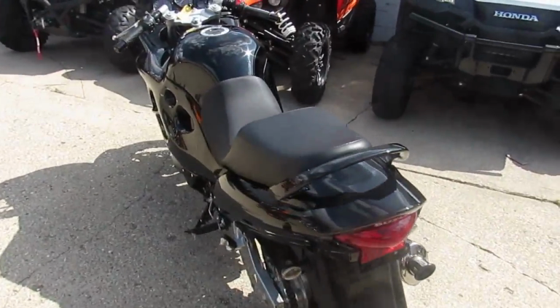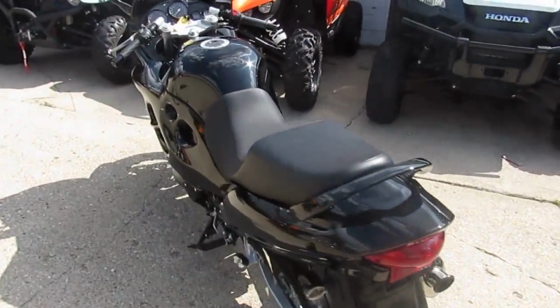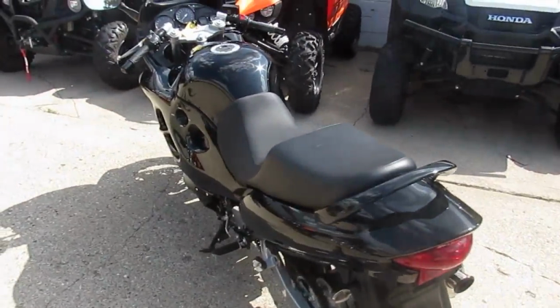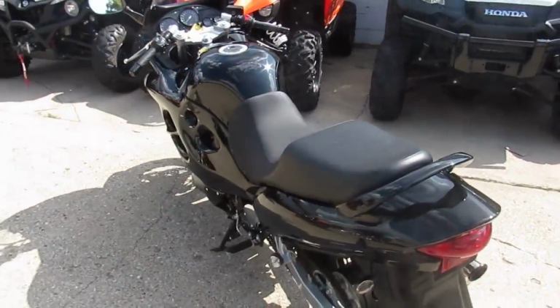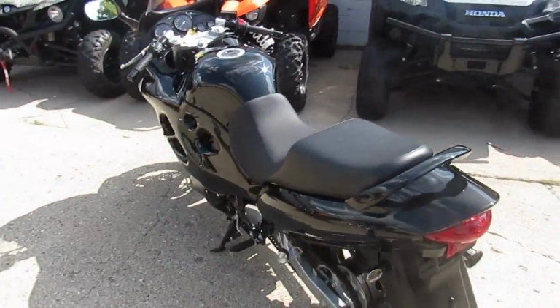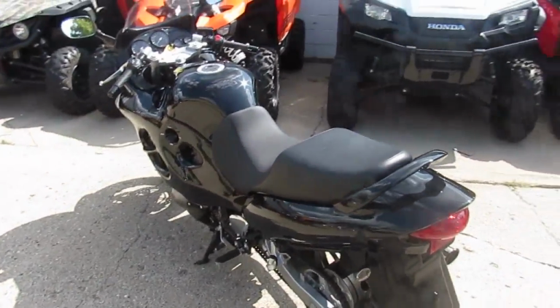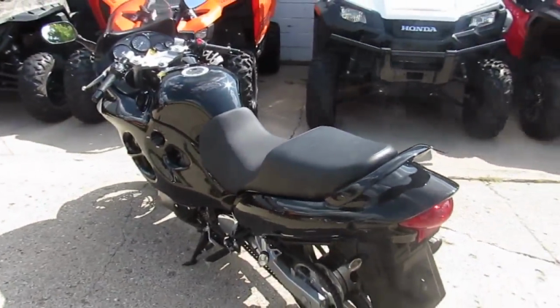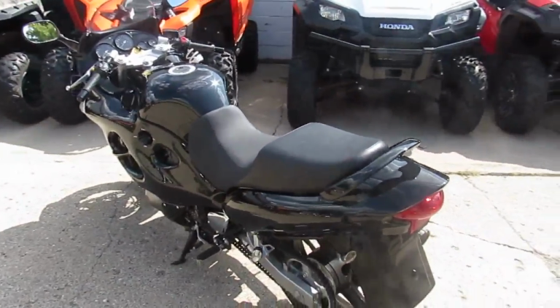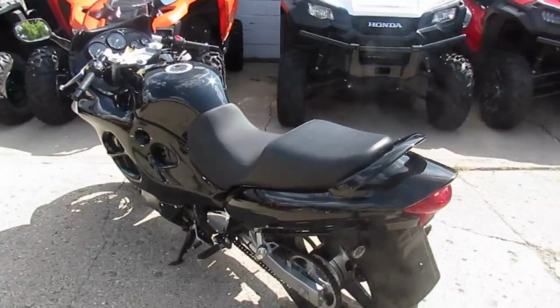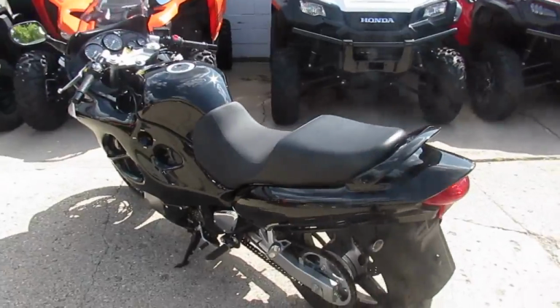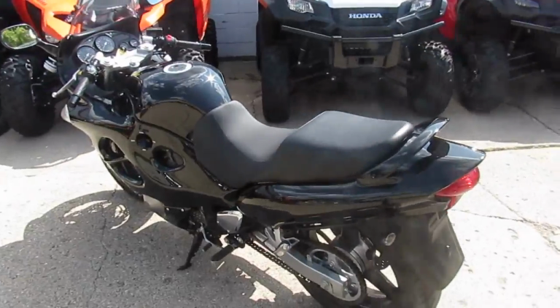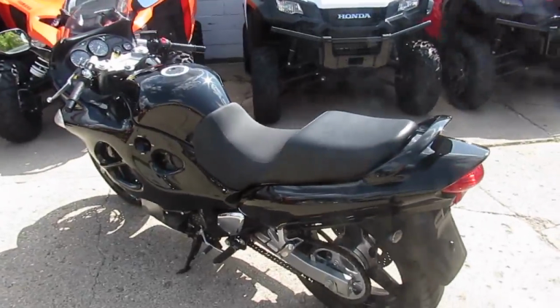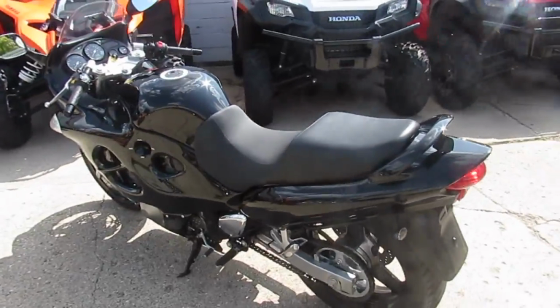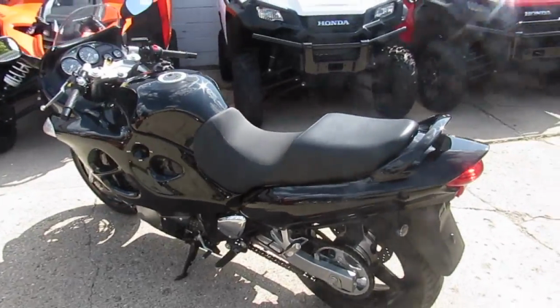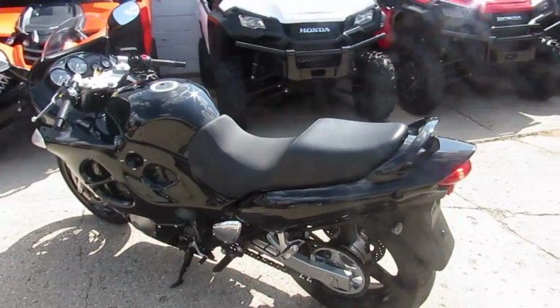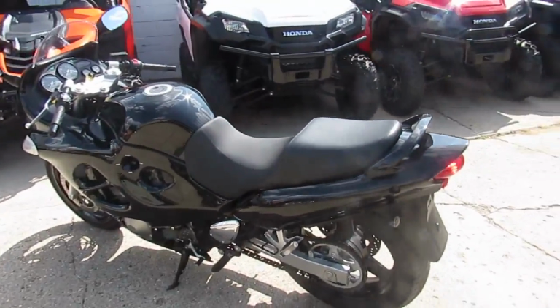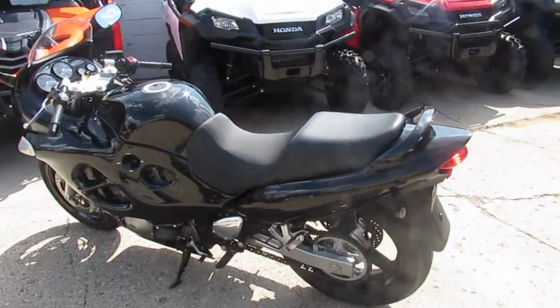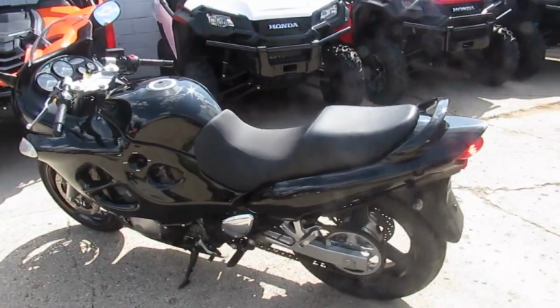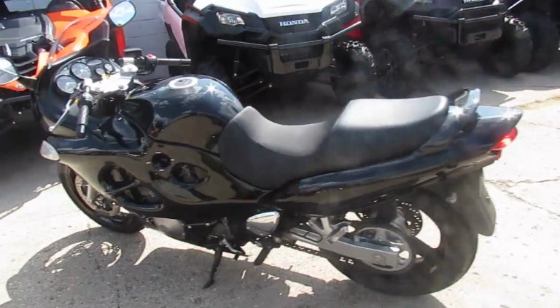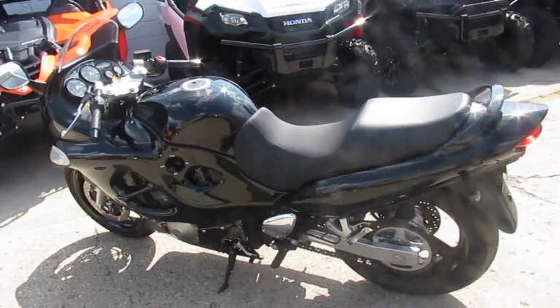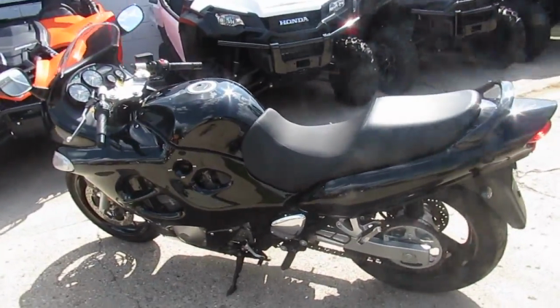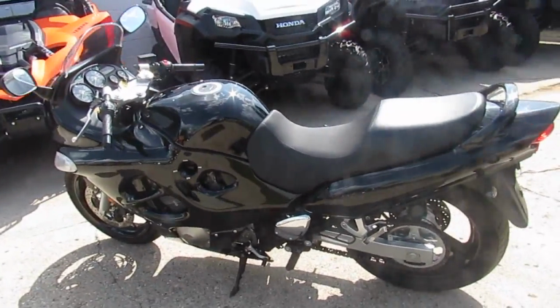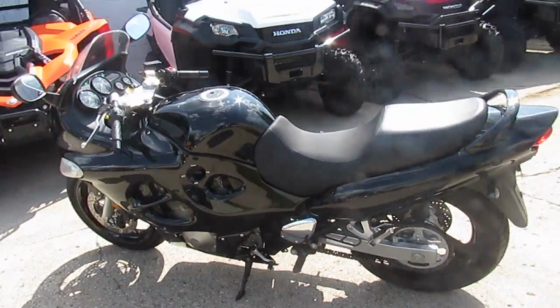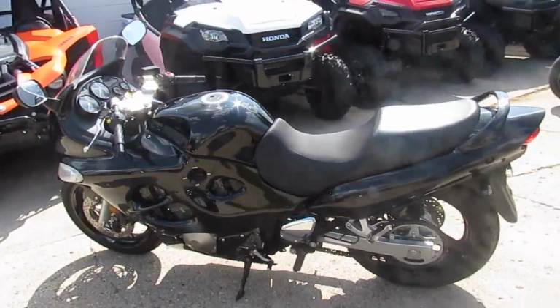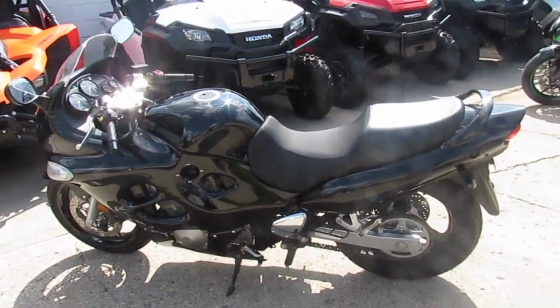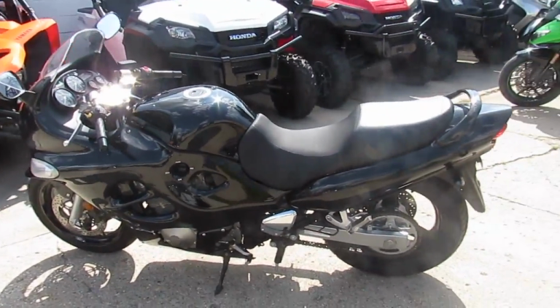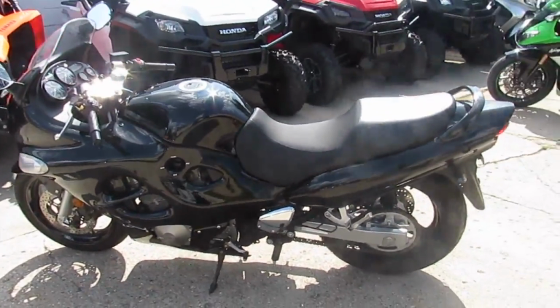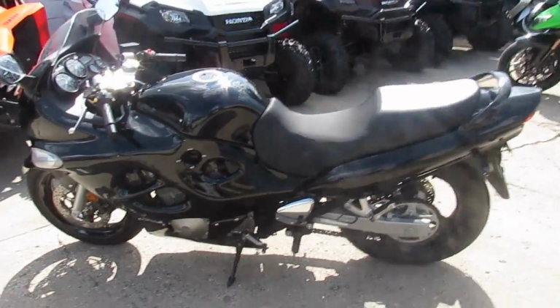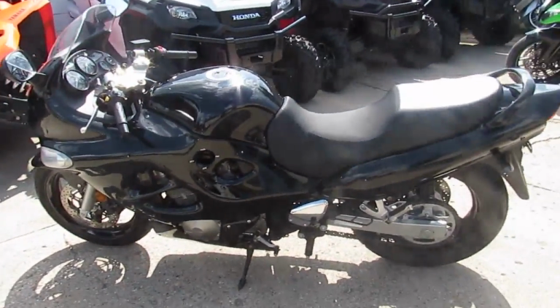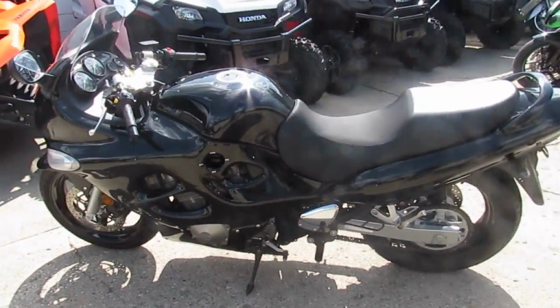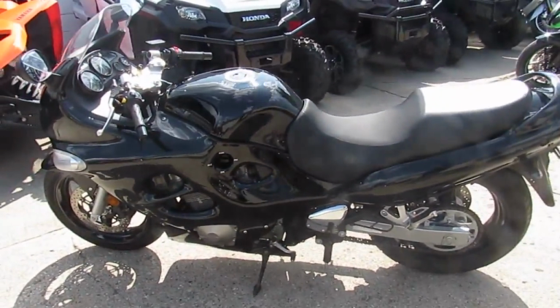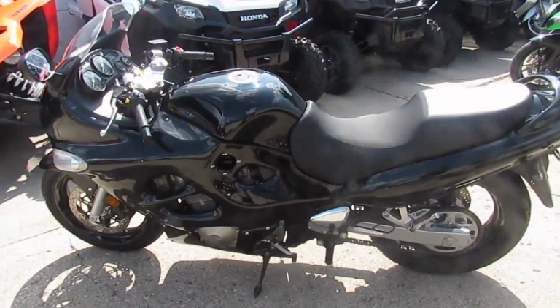All the fluids have been changed. This bike's been inspected. You guys can own this low mileage 2006 Katana.